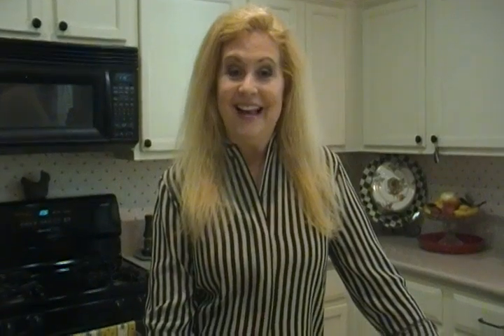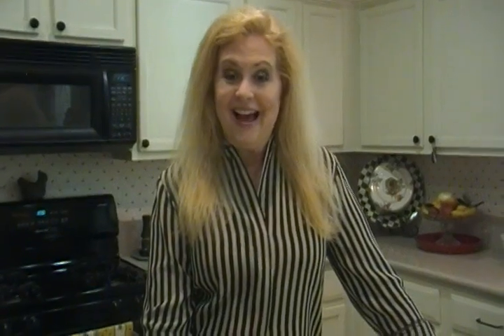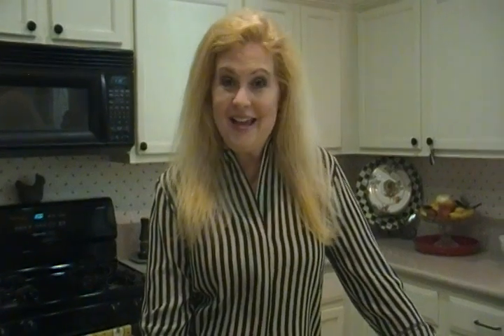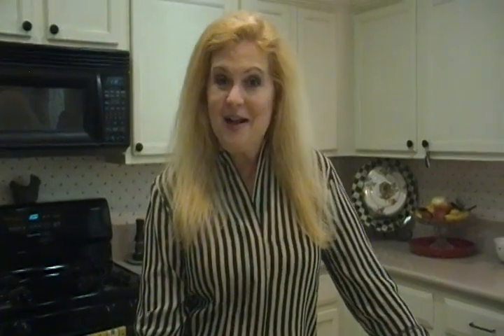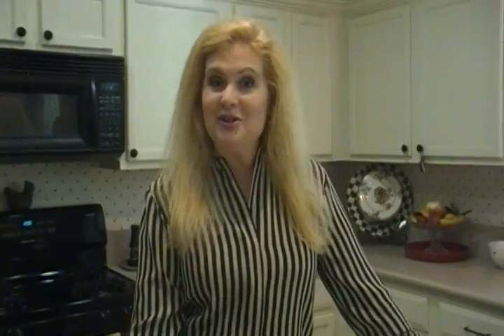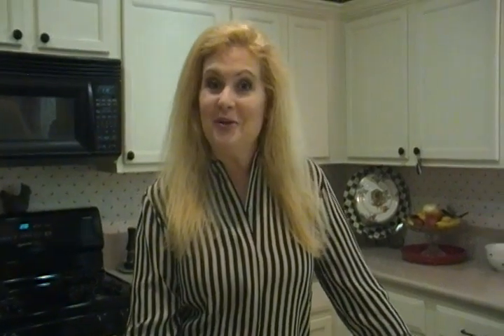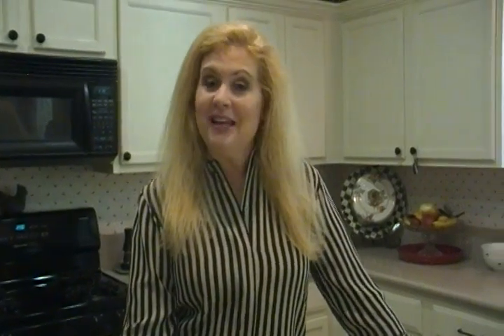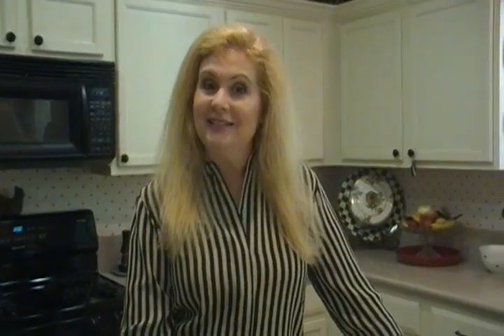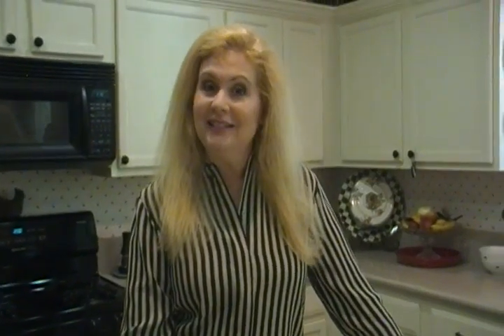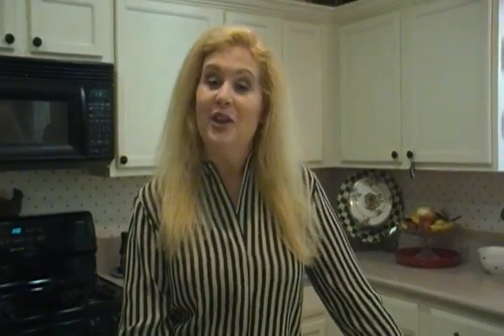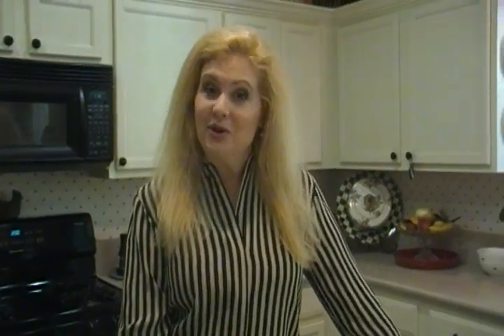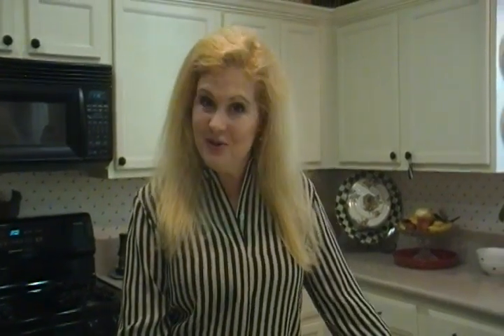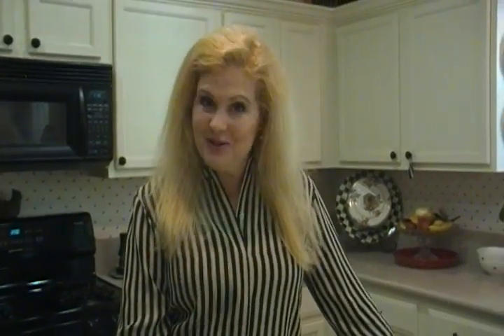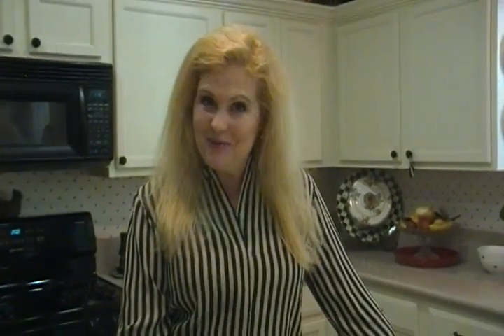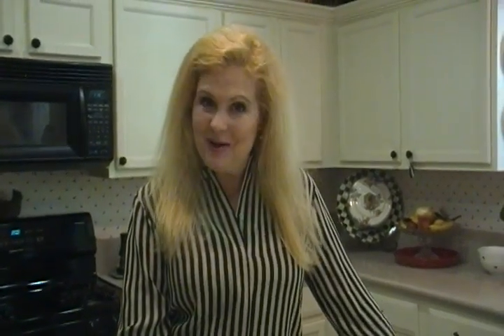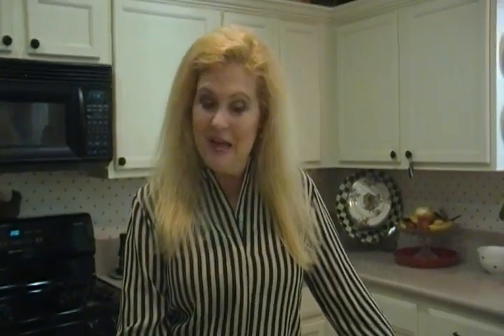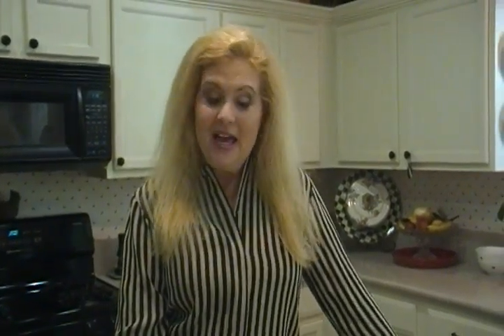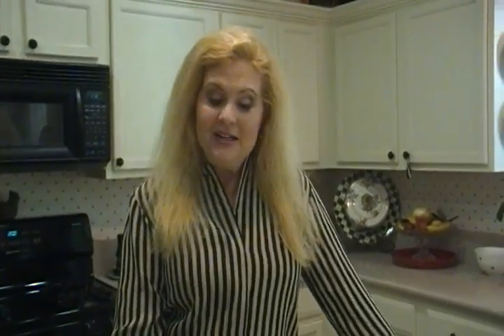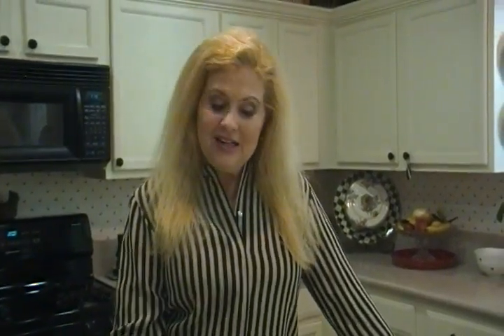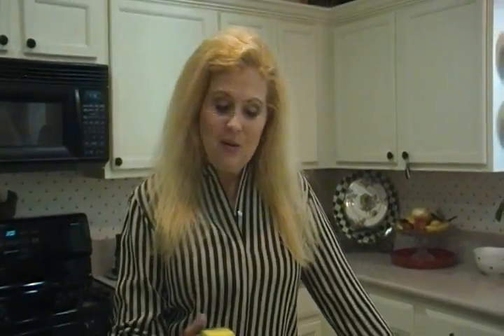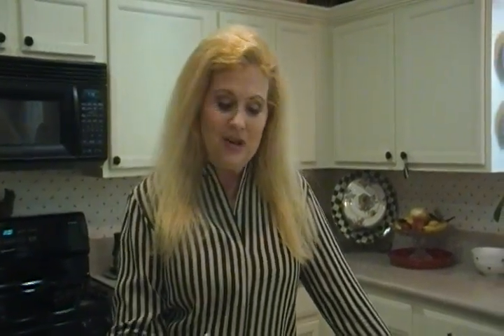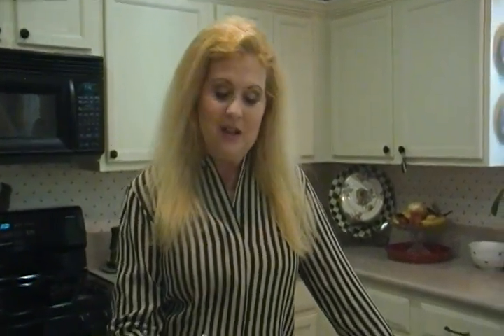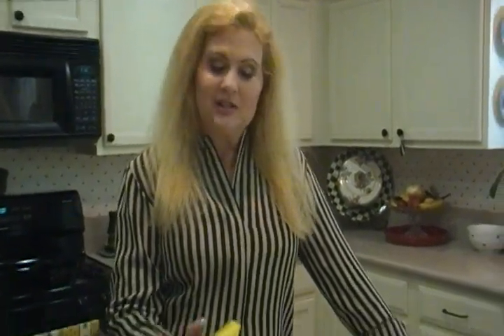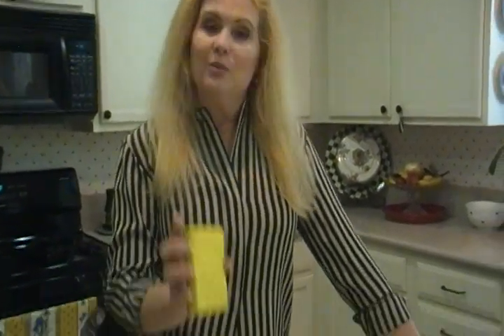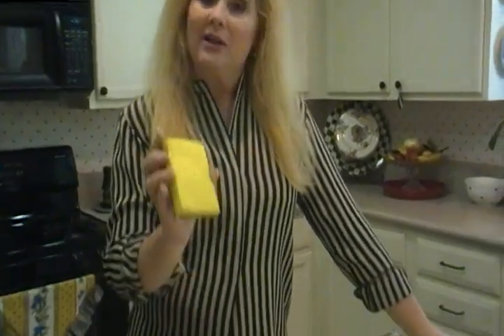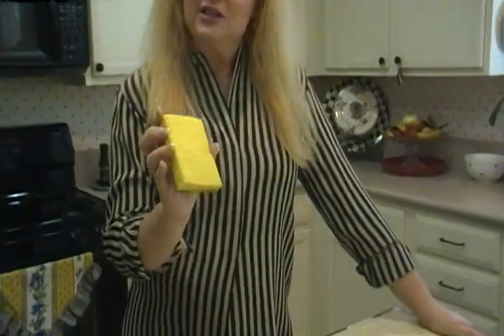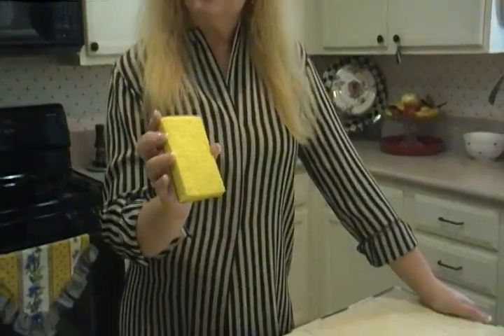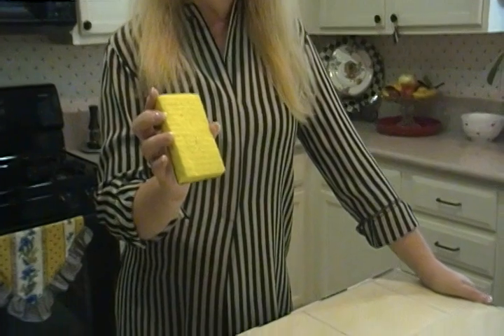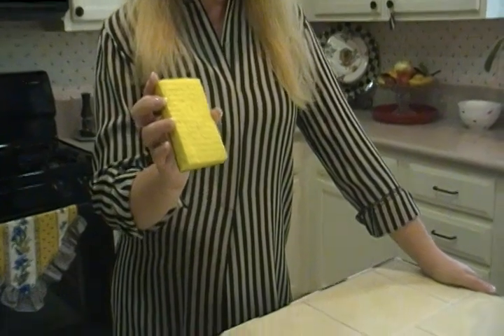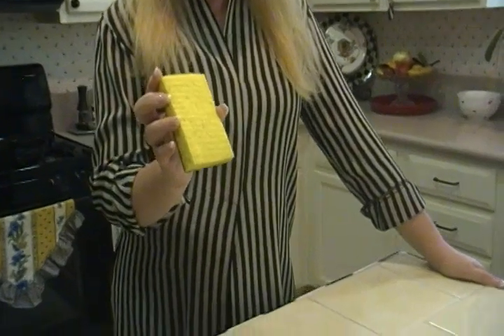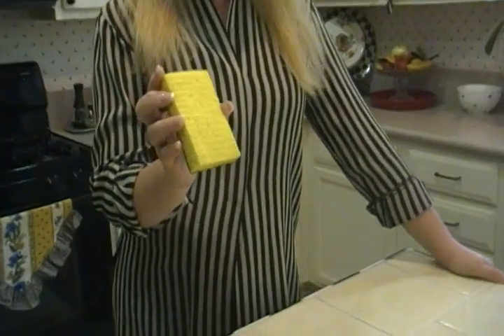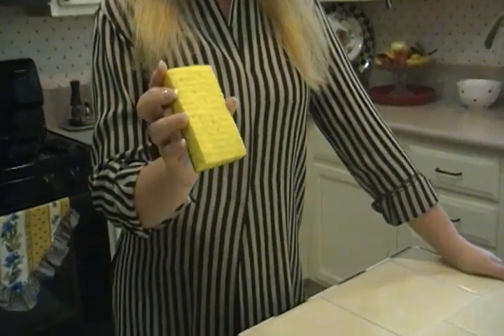Hi, I'm Joni Hilton, your YouTube mom. Today I want to talk to you about sponge care.